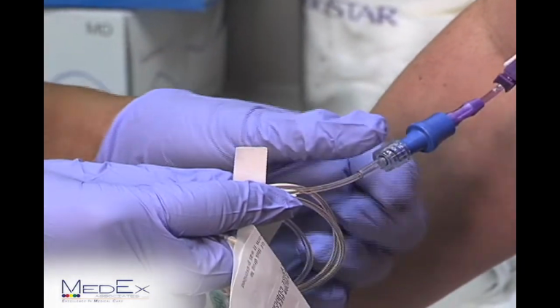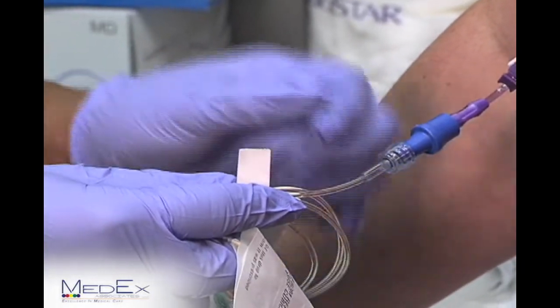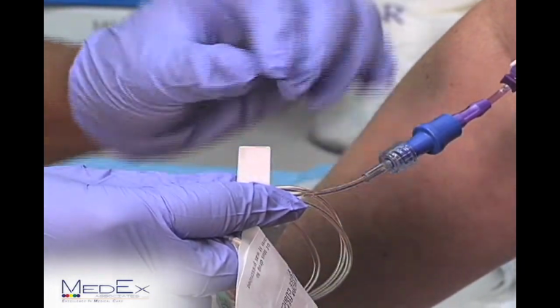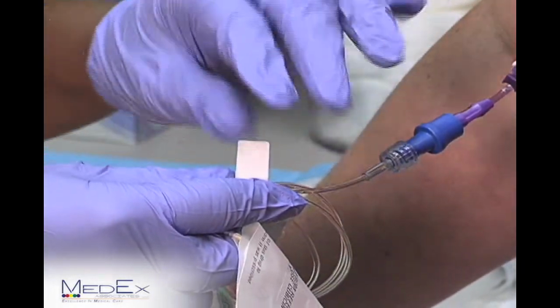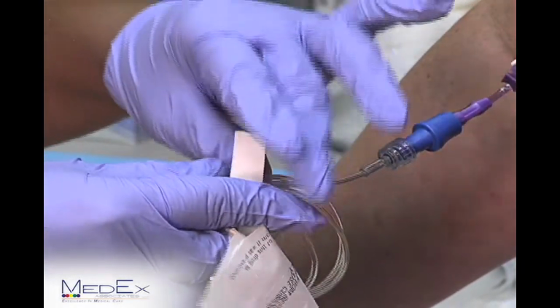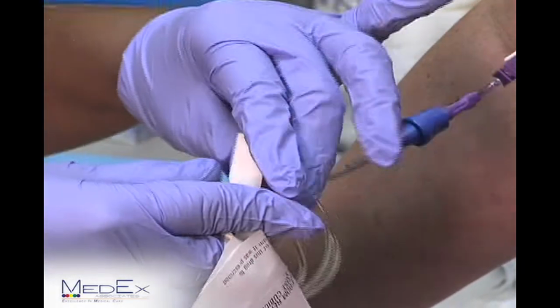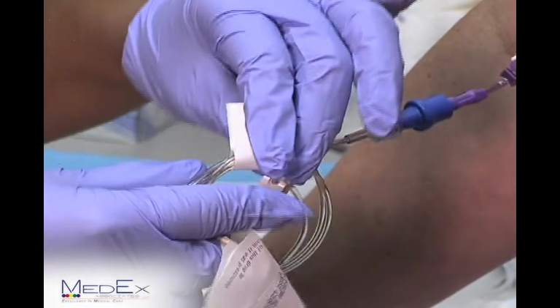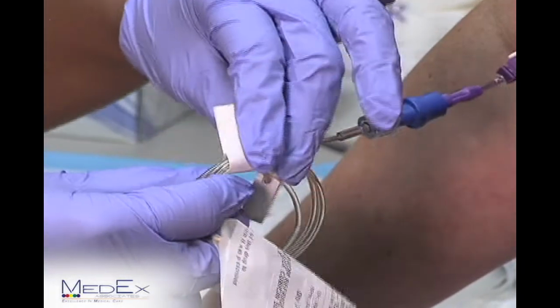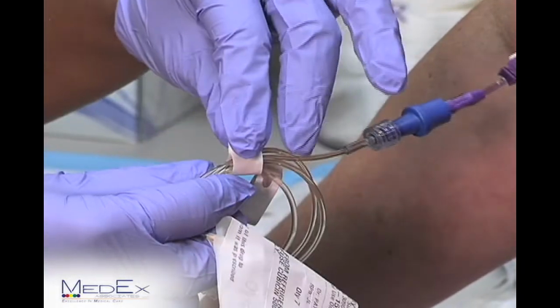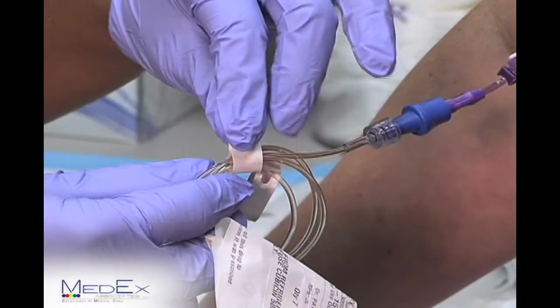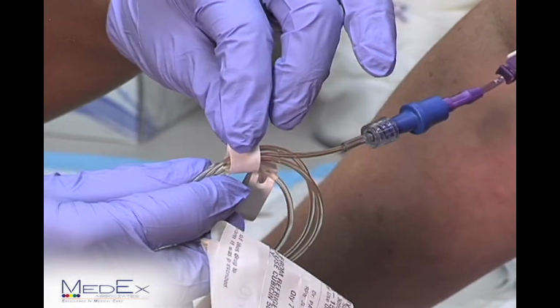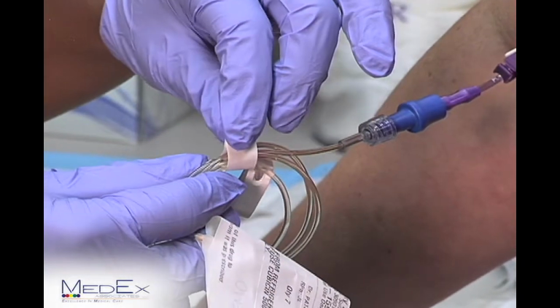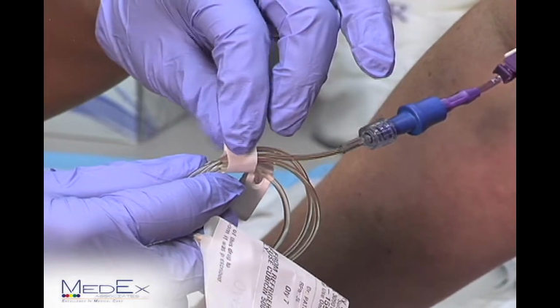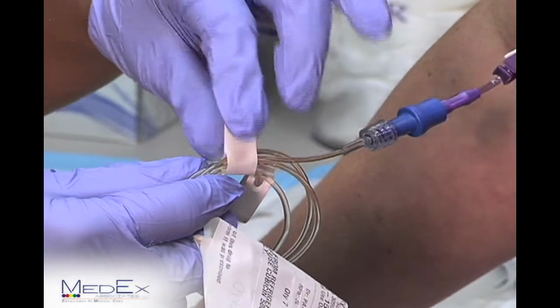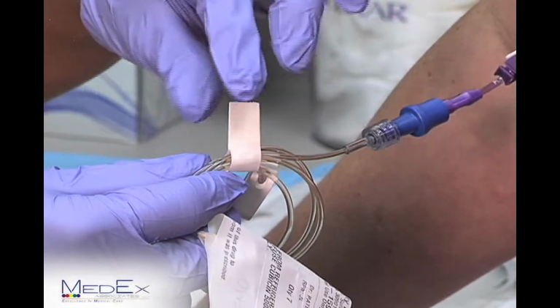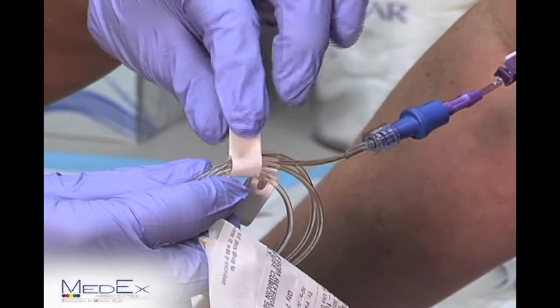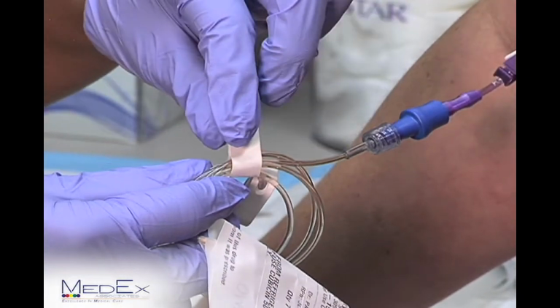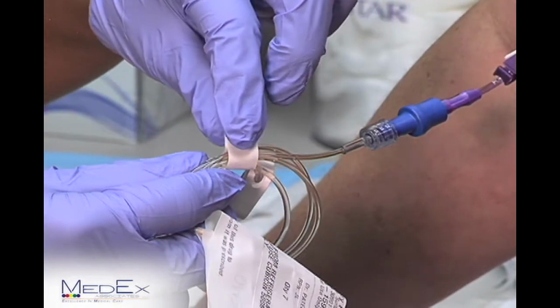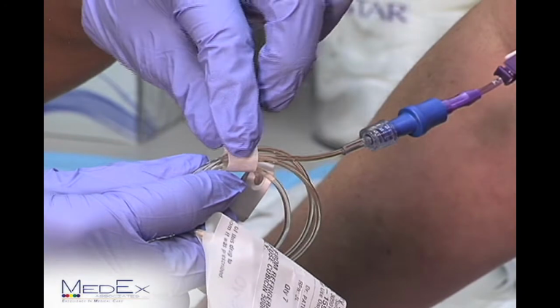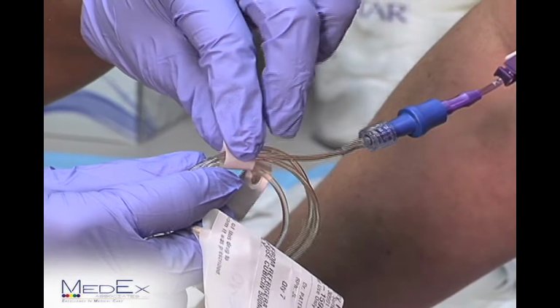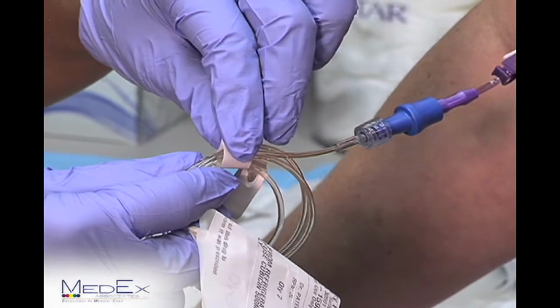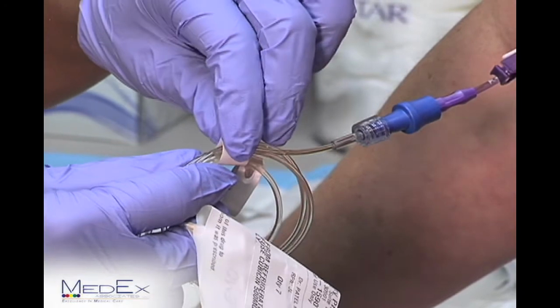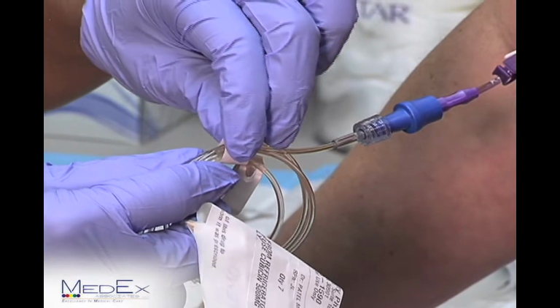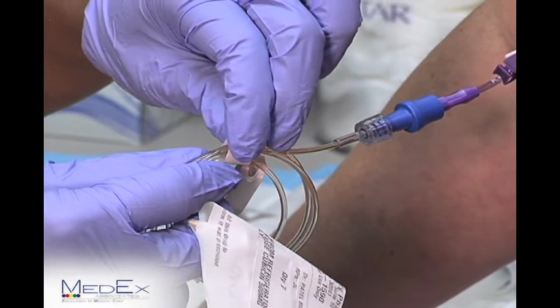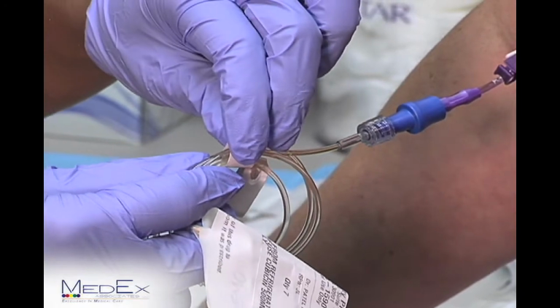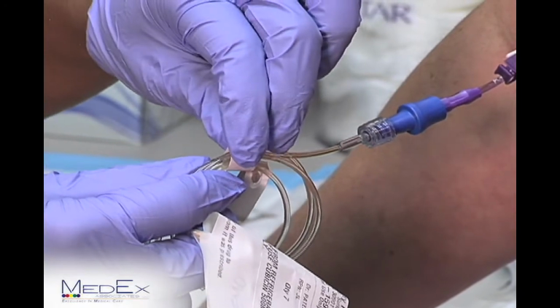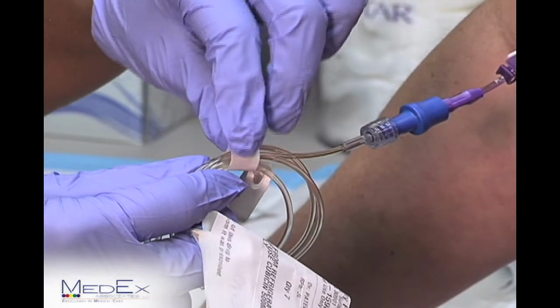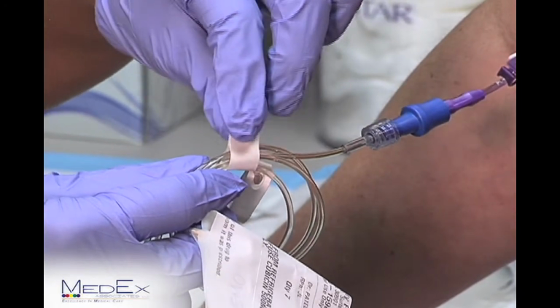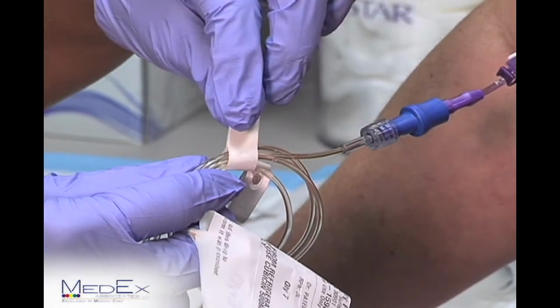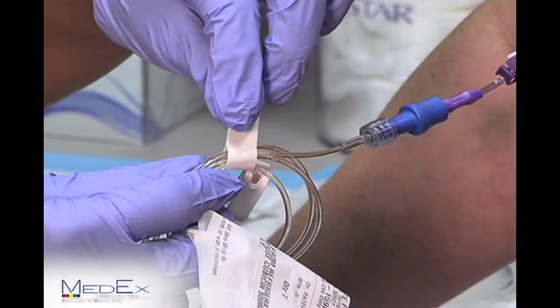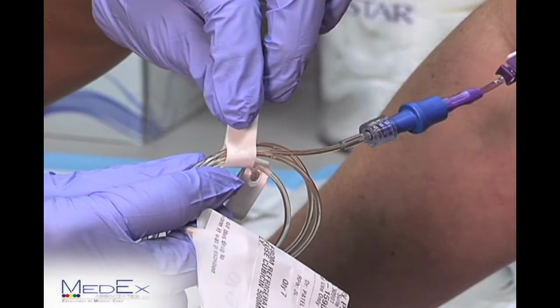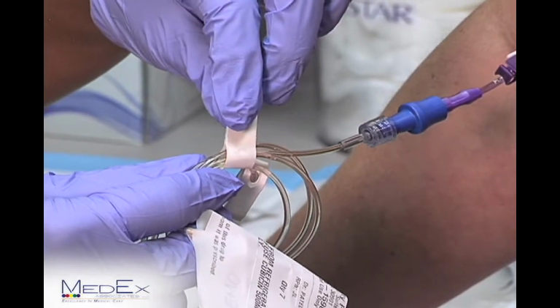Next, you're ready to release the tape on the end. This extends your line to have more working space.